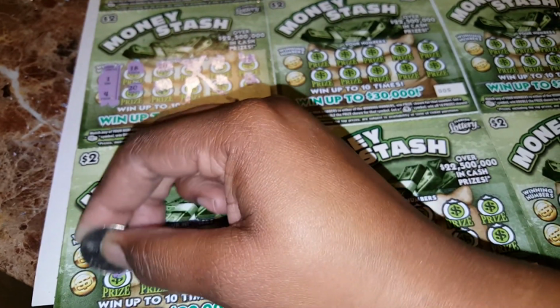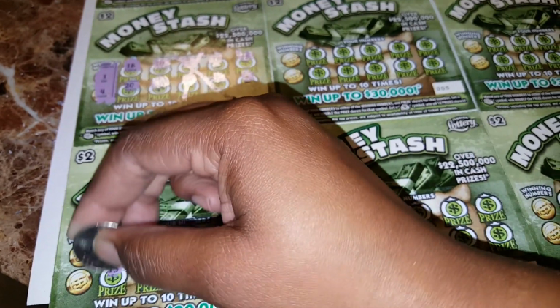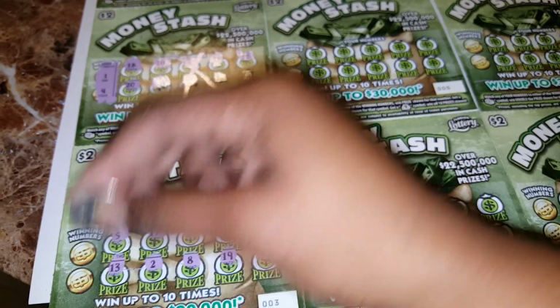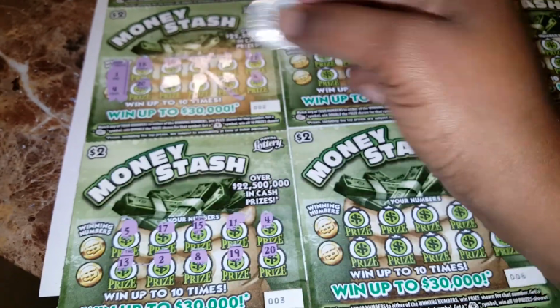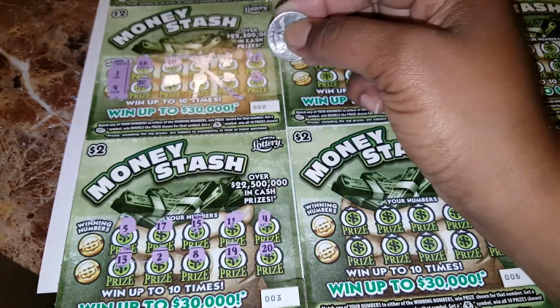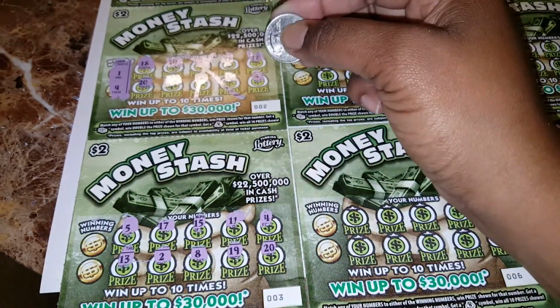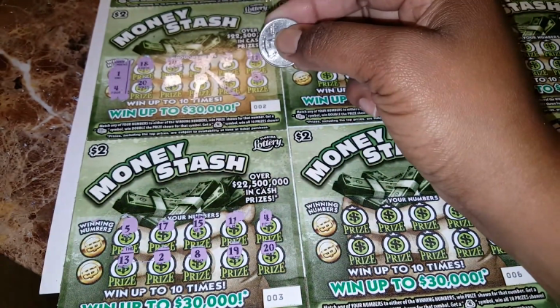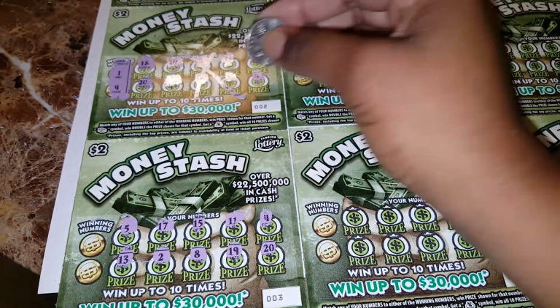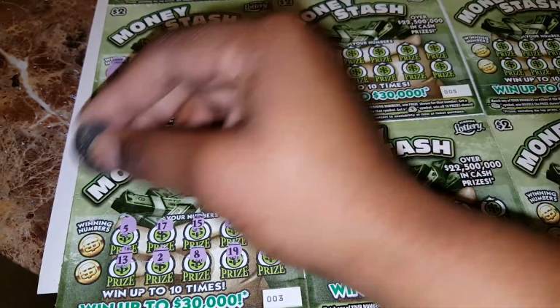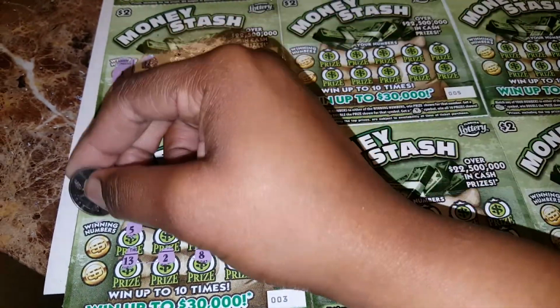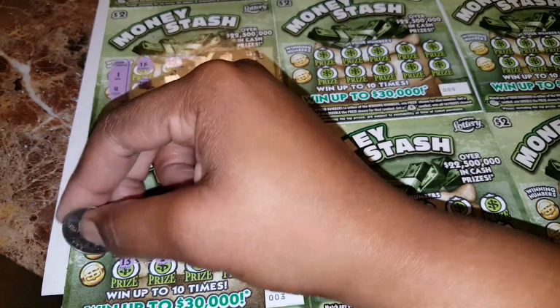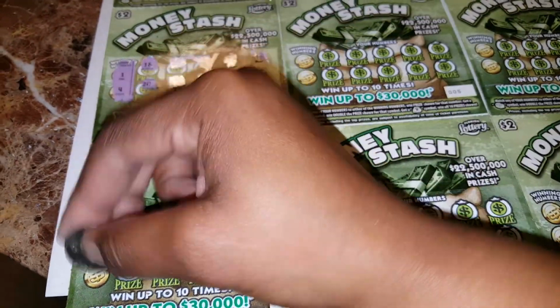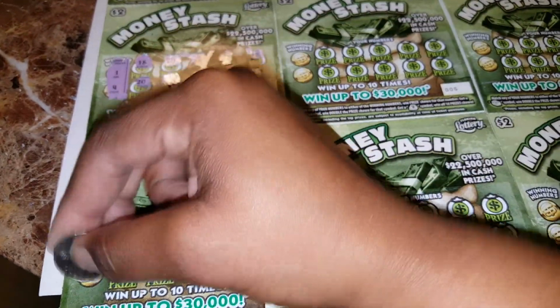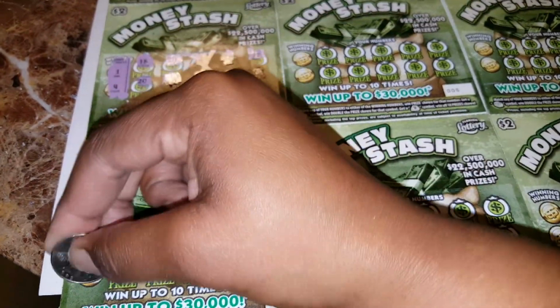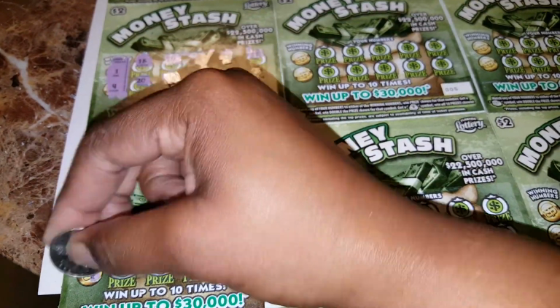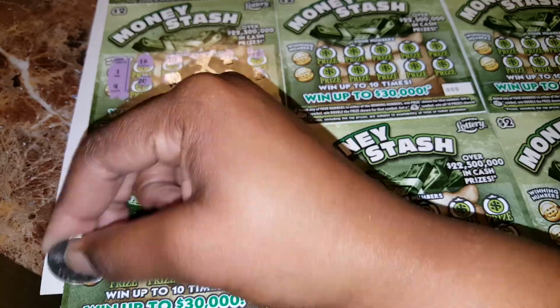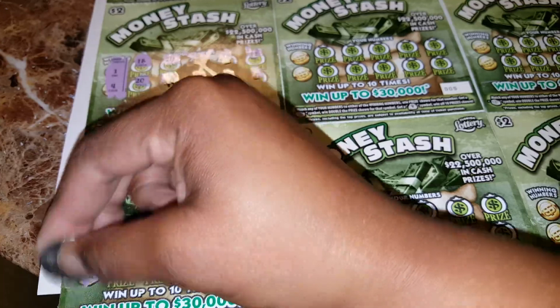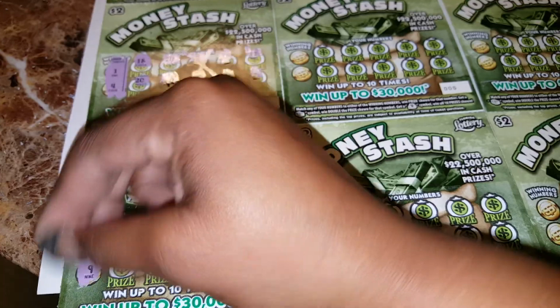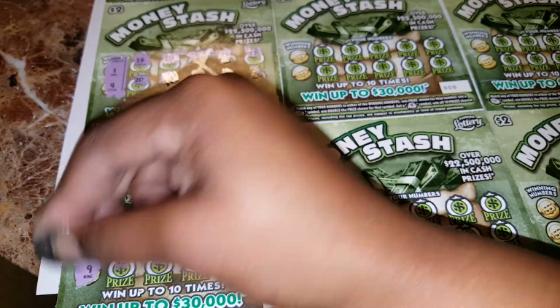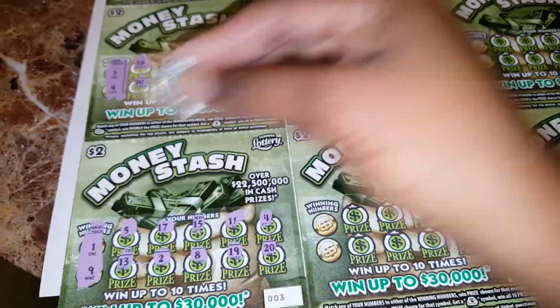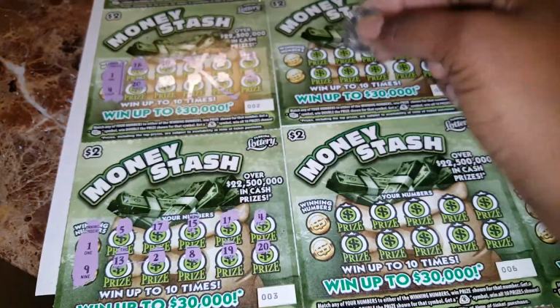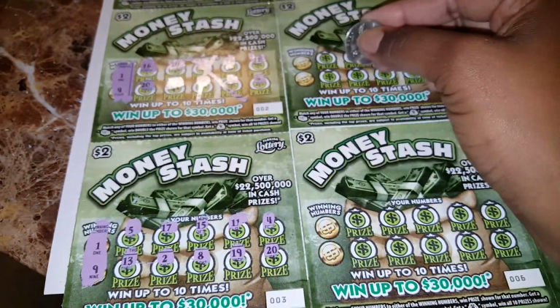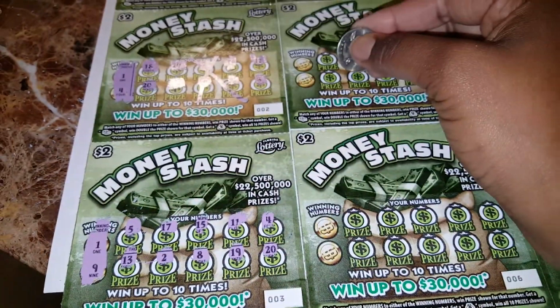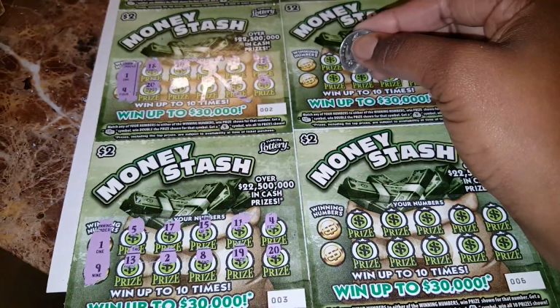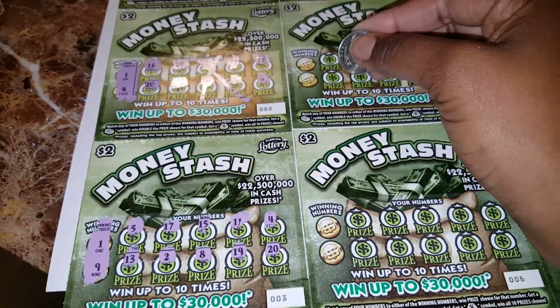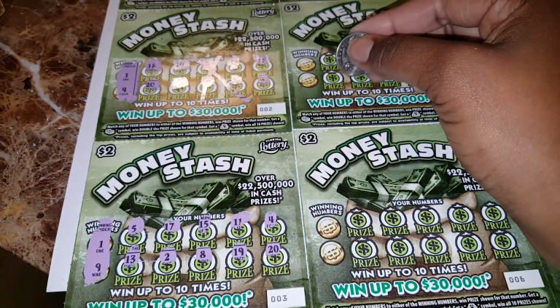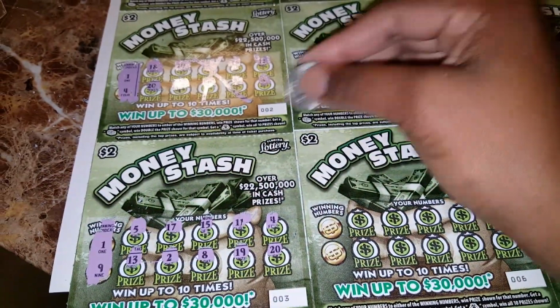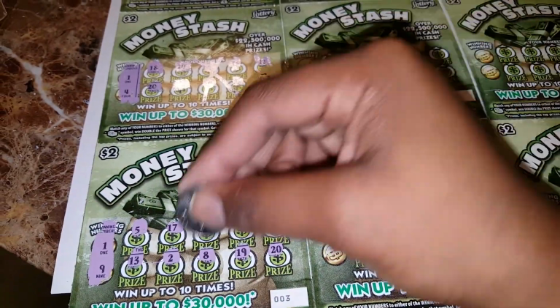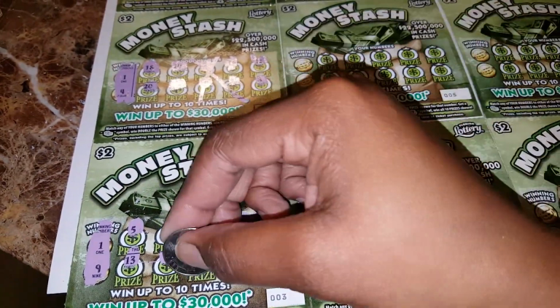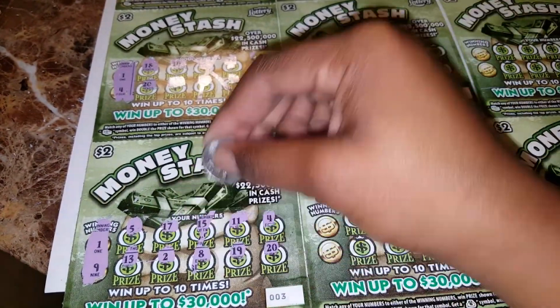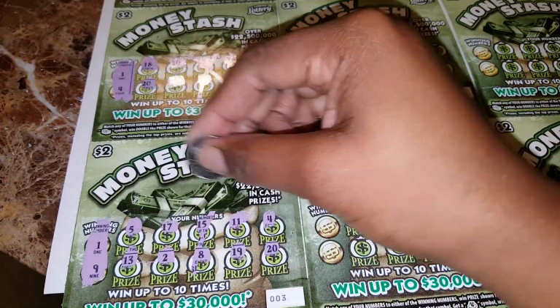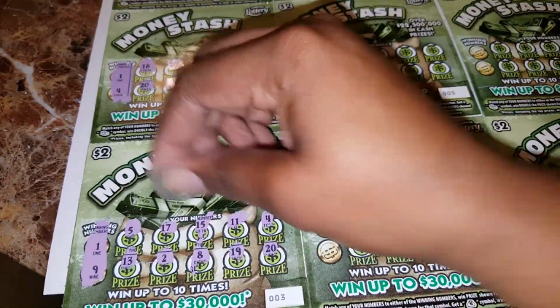Okay, so the winning numbers are a 1 and a 9. Nothing.